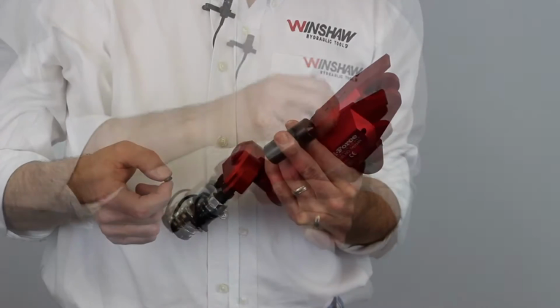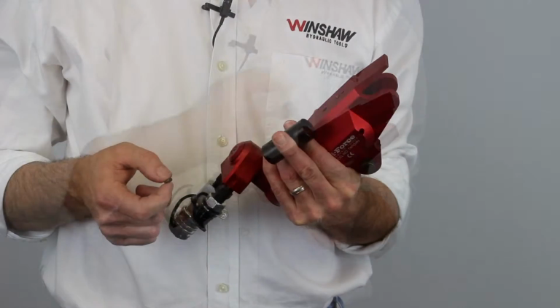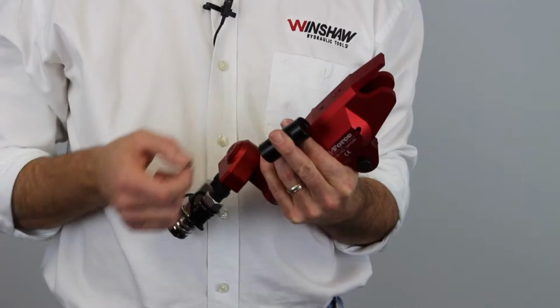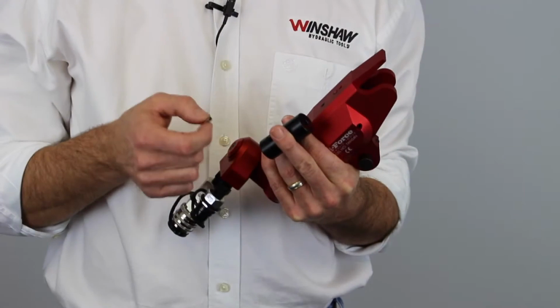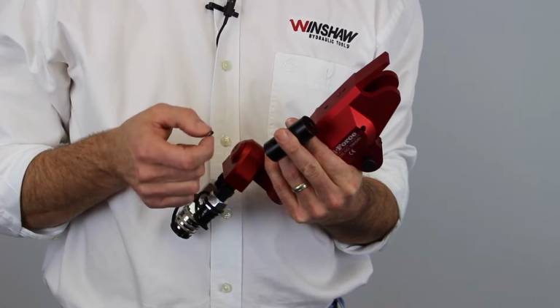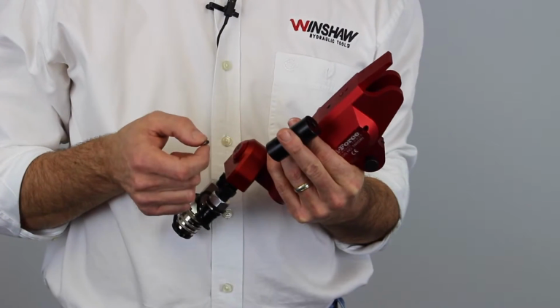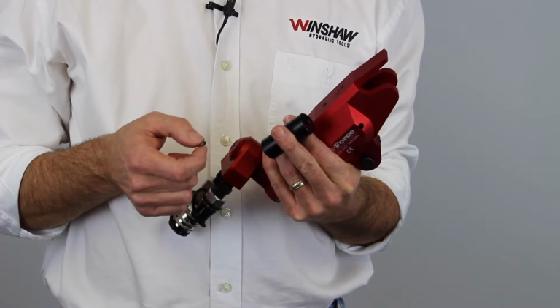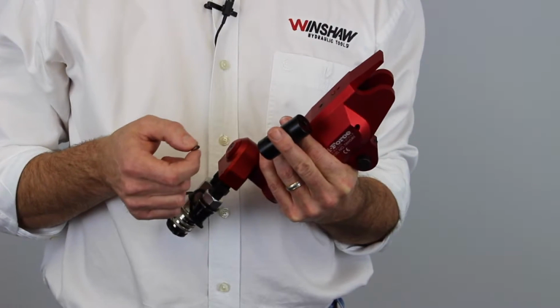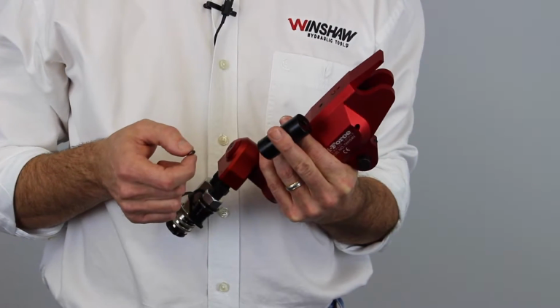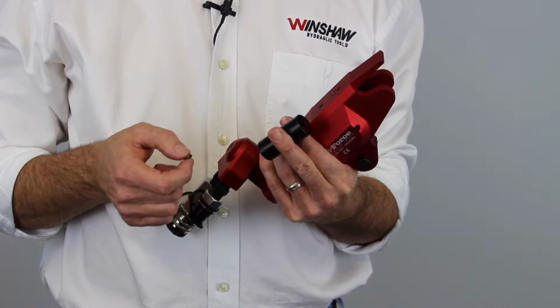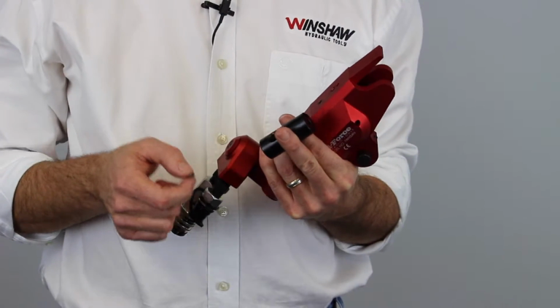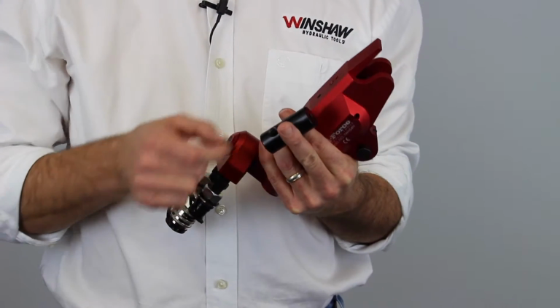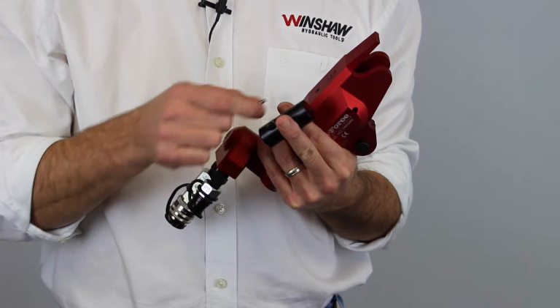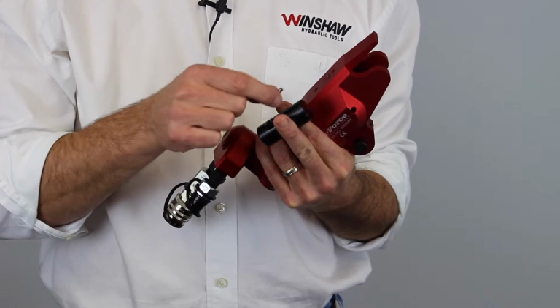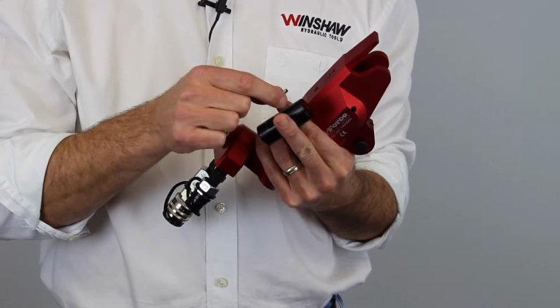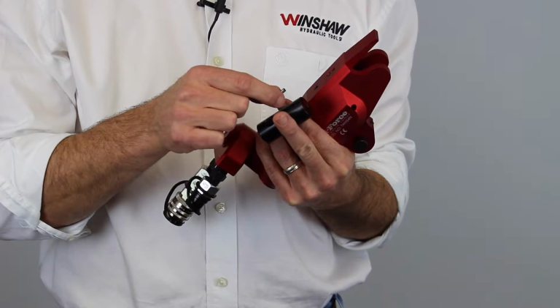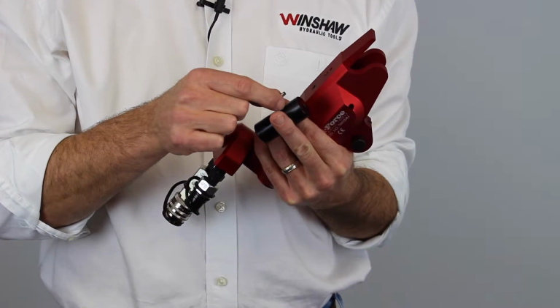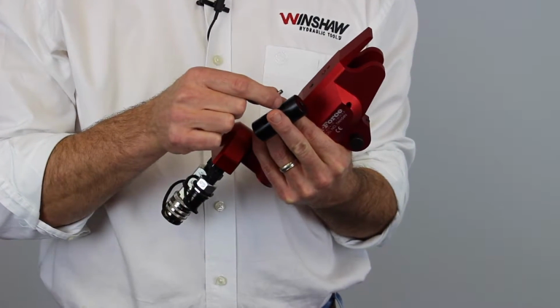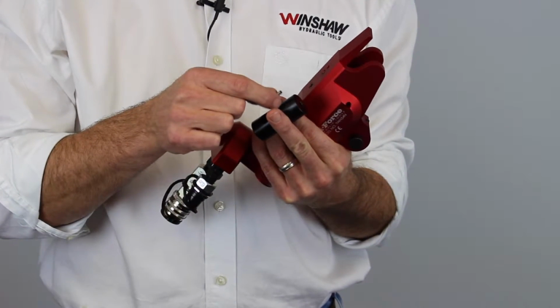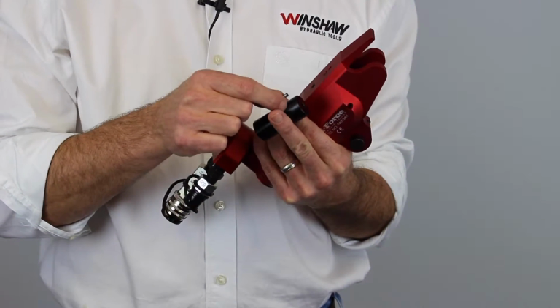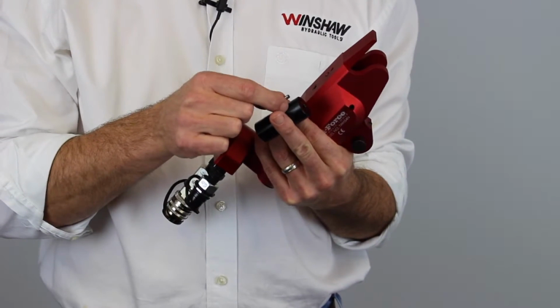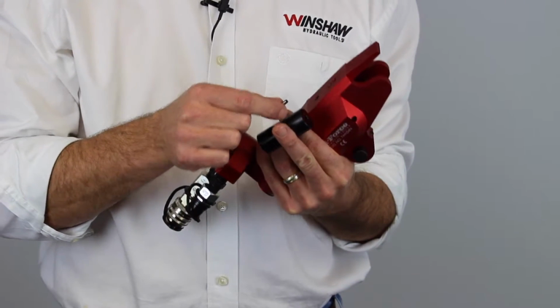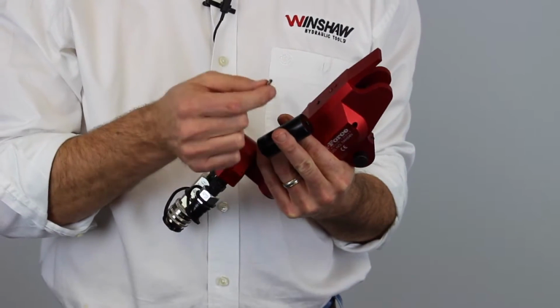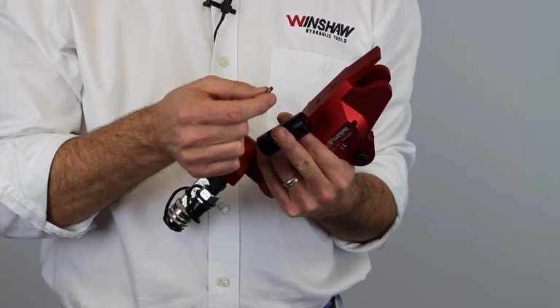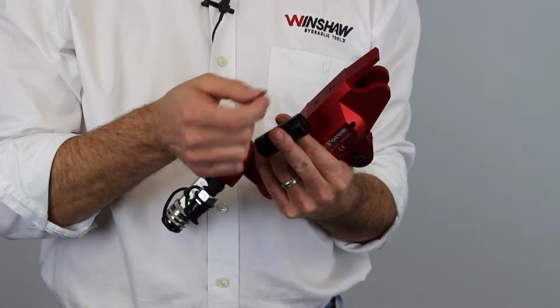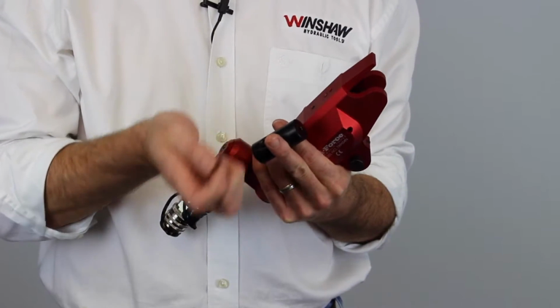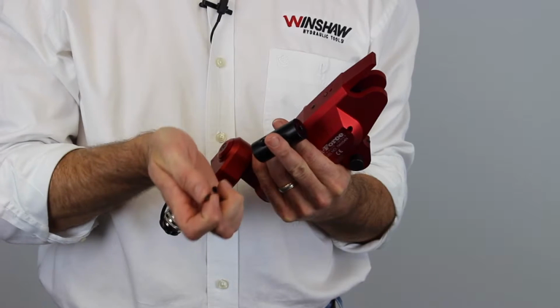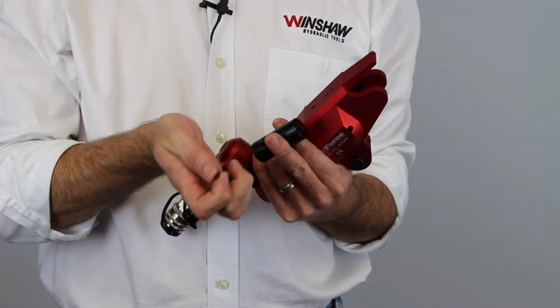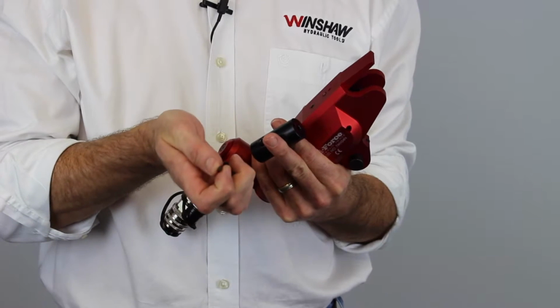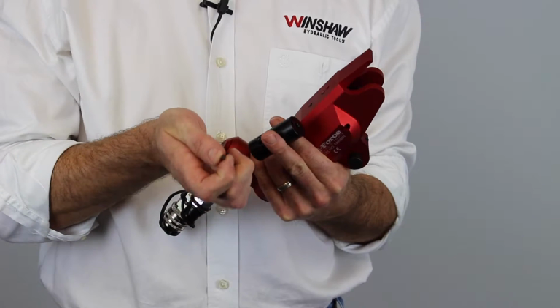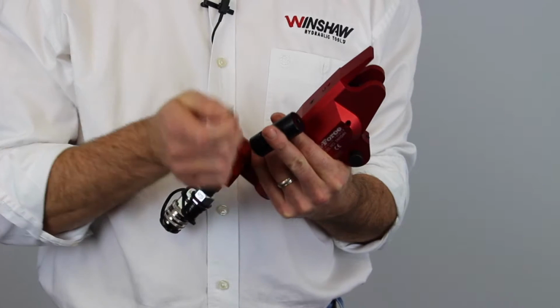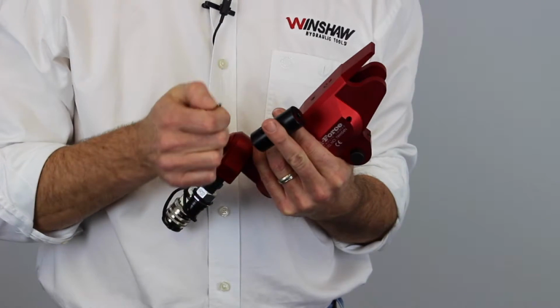In the package with the TSH1, you'll receive the handle body, a small pin, and a small bolt.